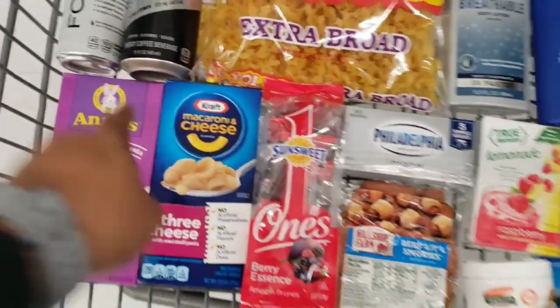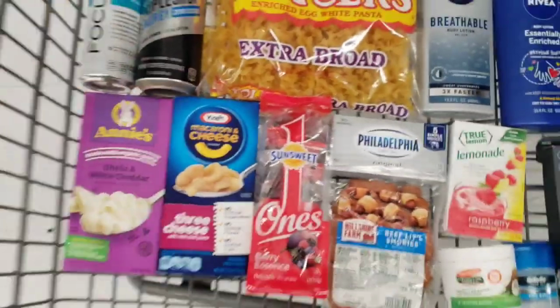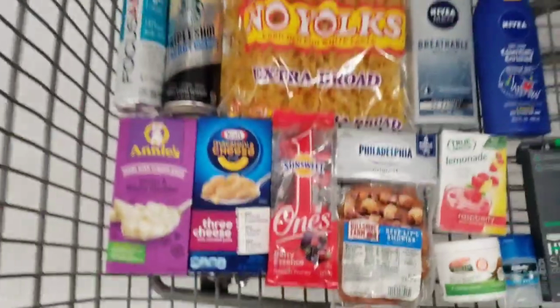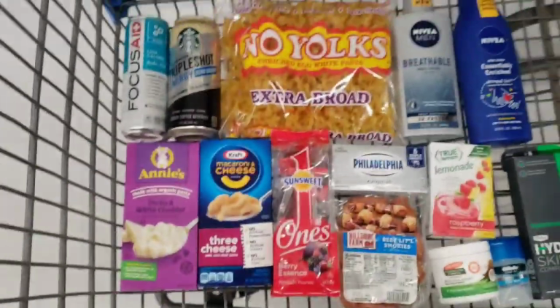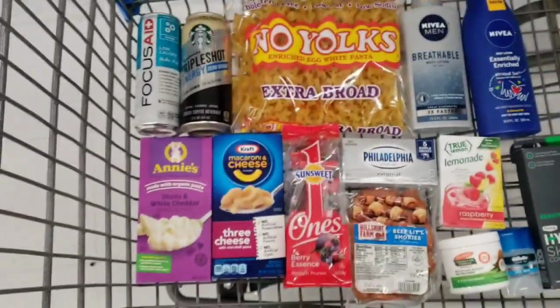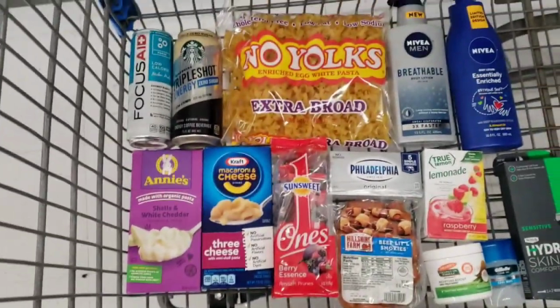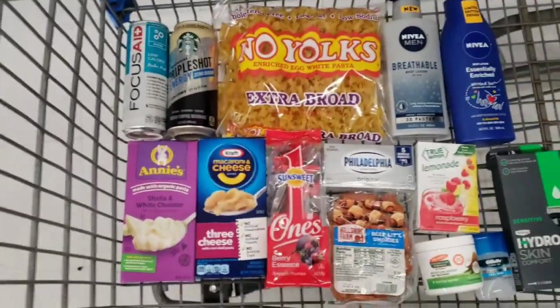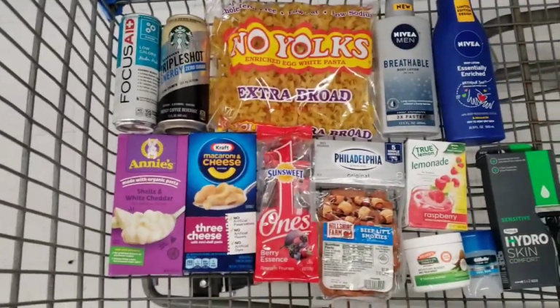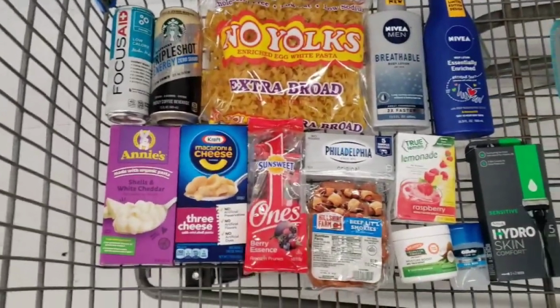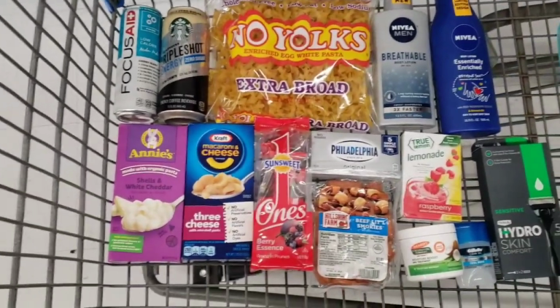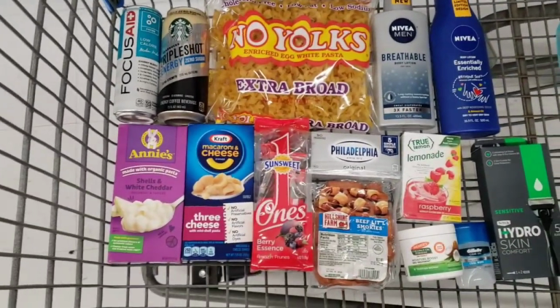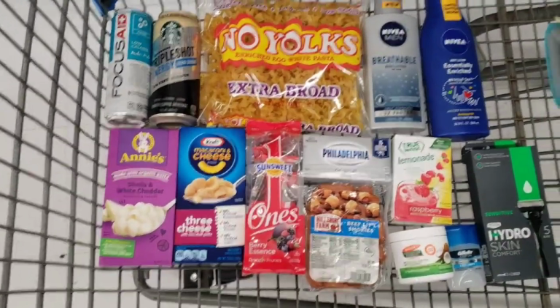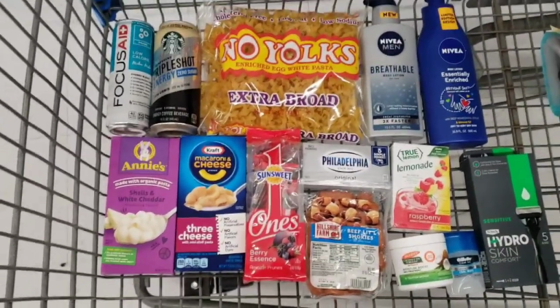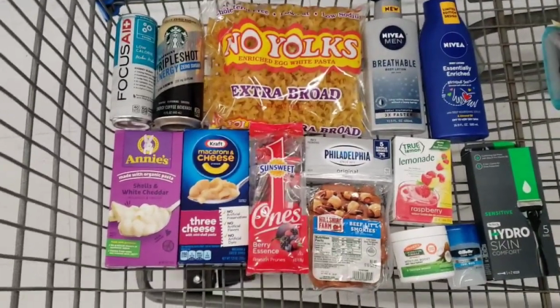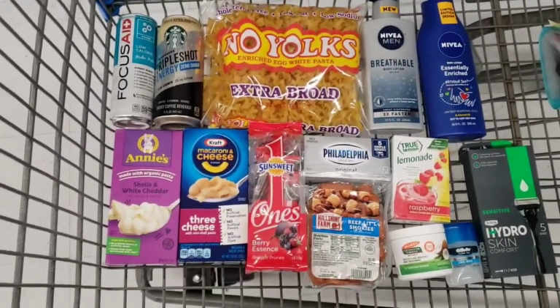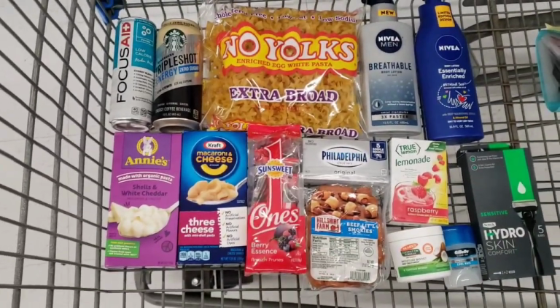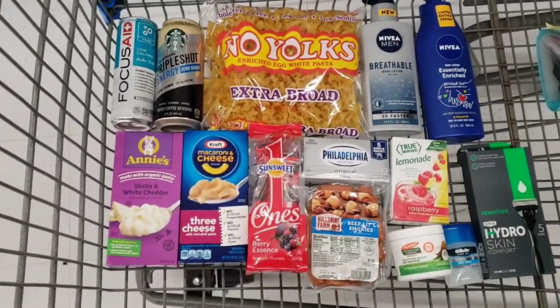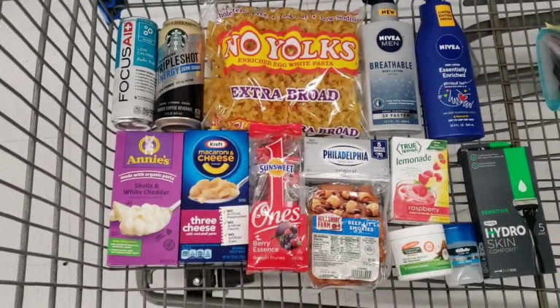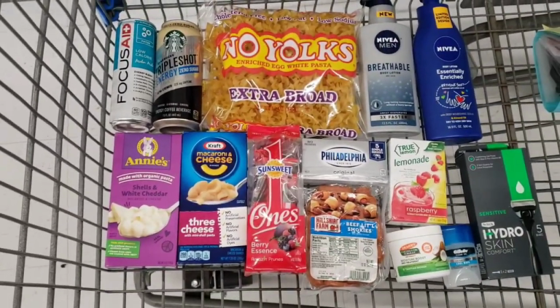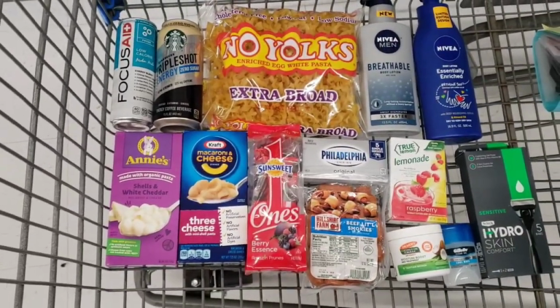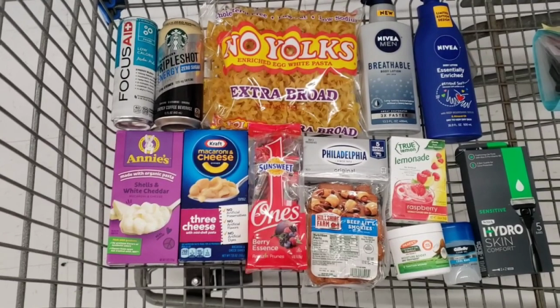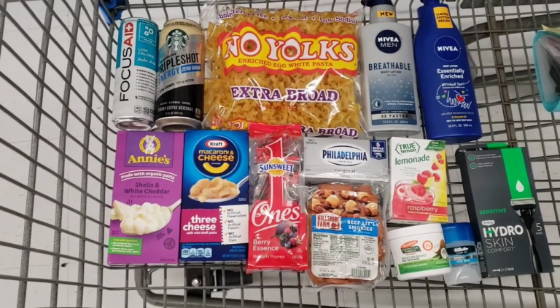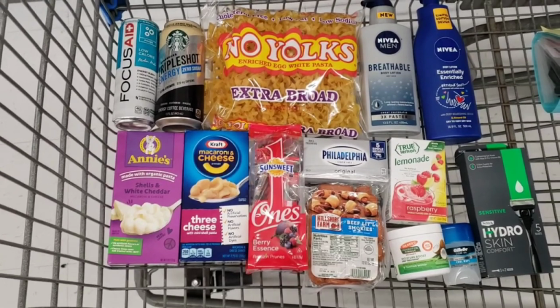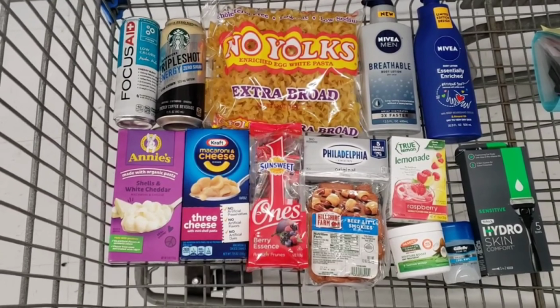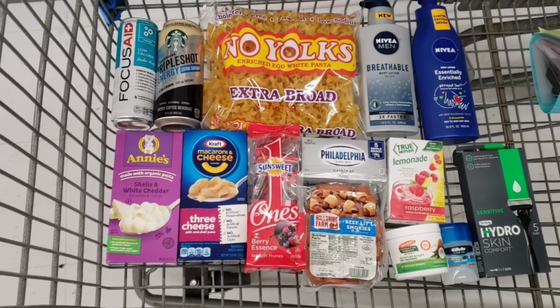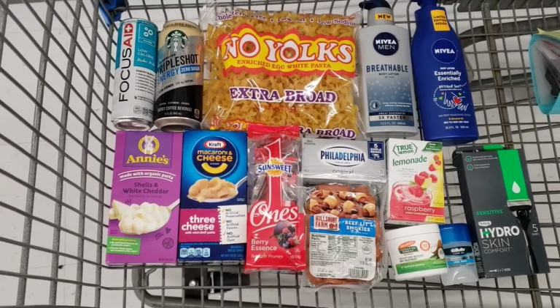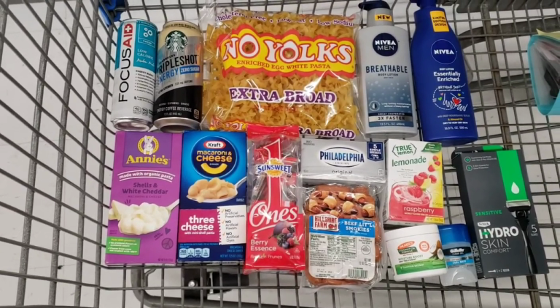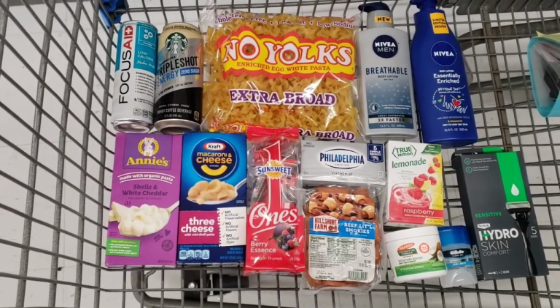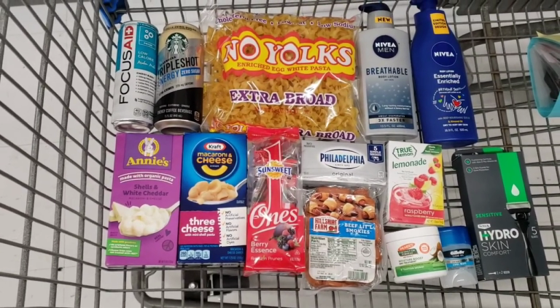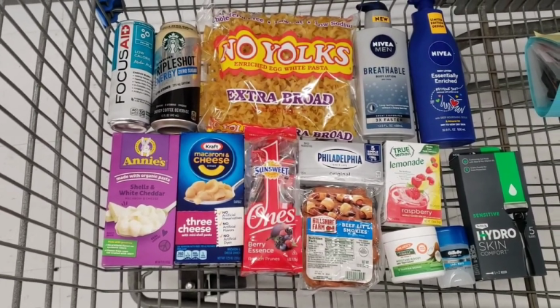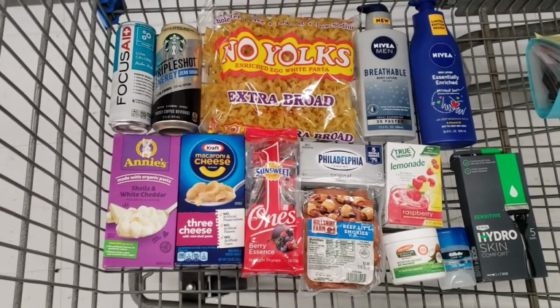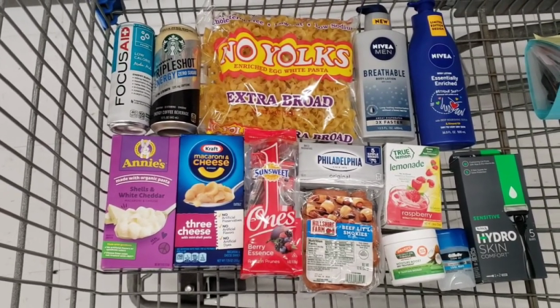16 rebates that we're going to get at this Walmart. So let's go check out and then we'll head to the next store.